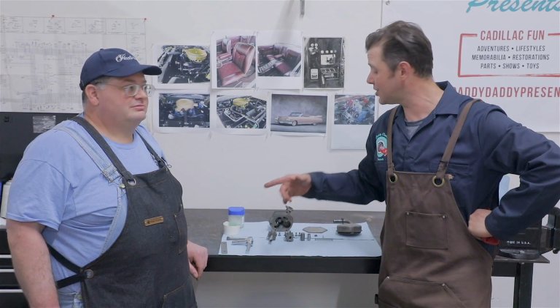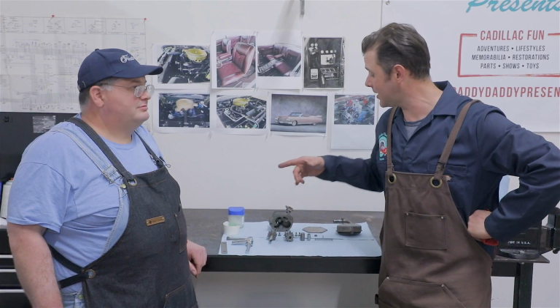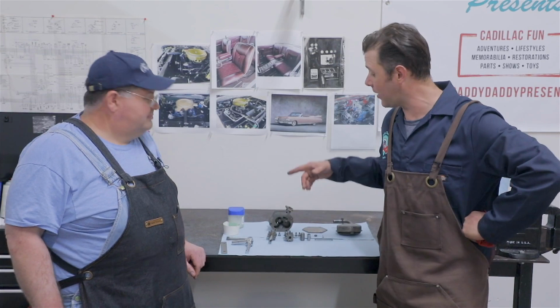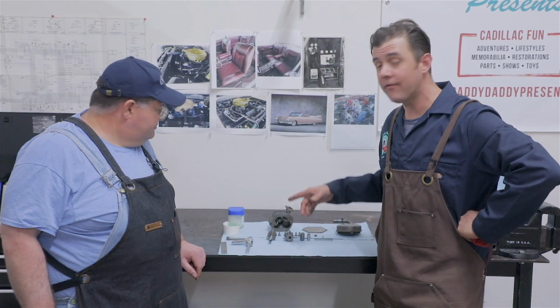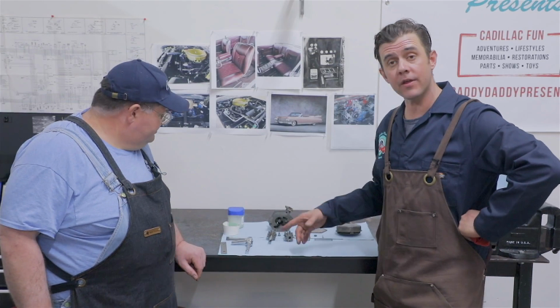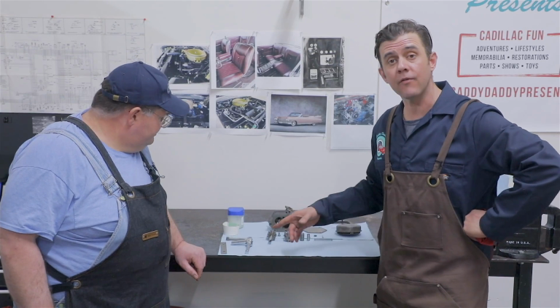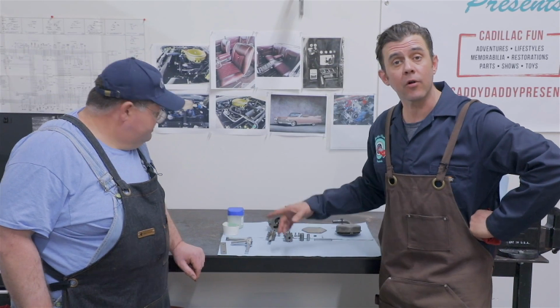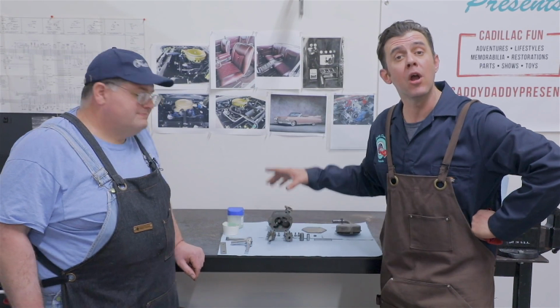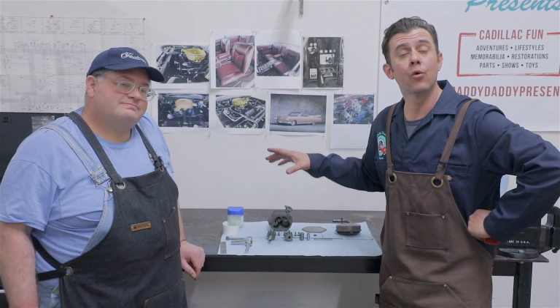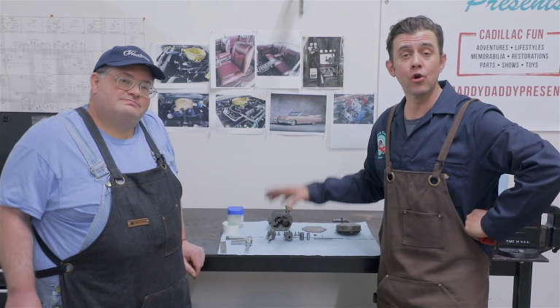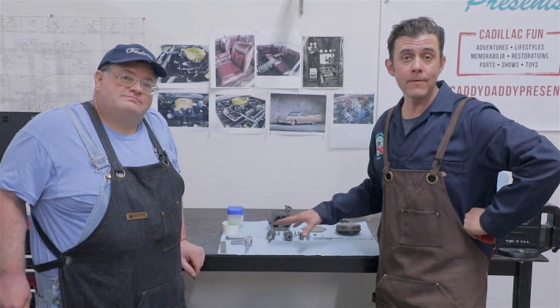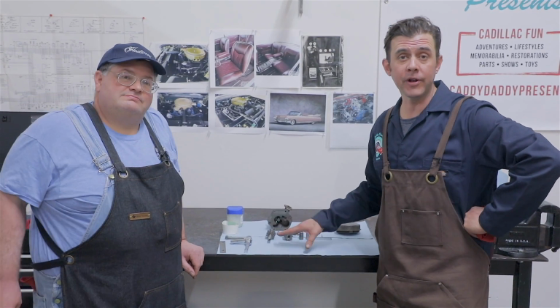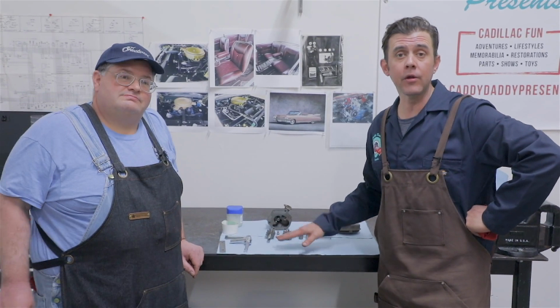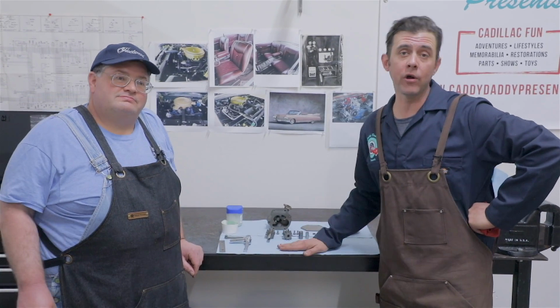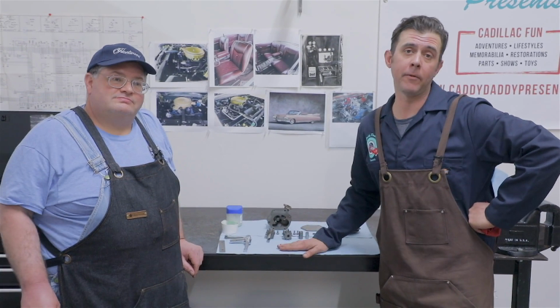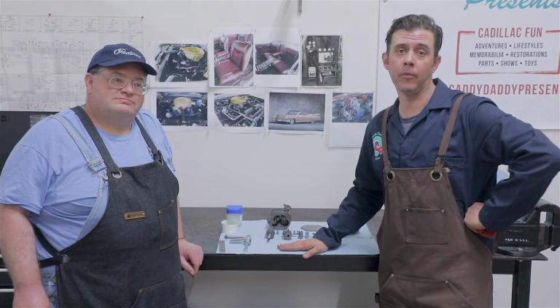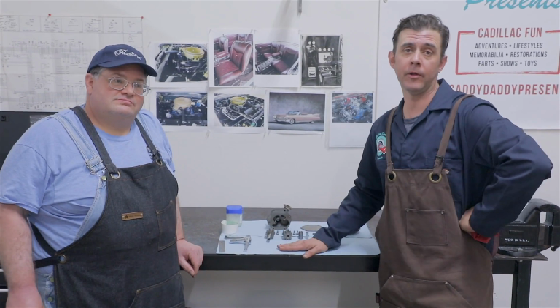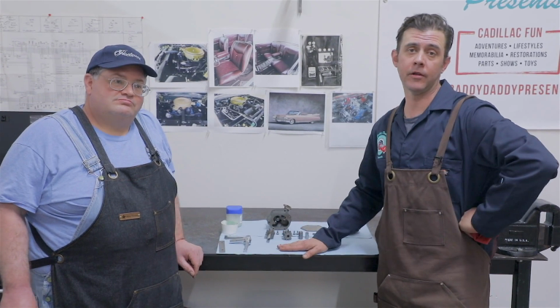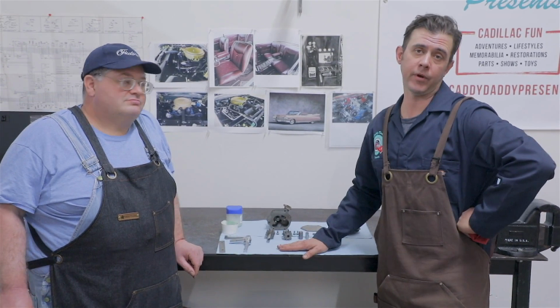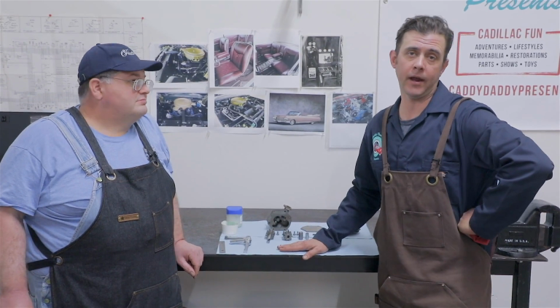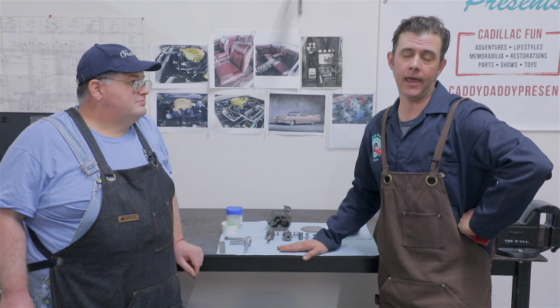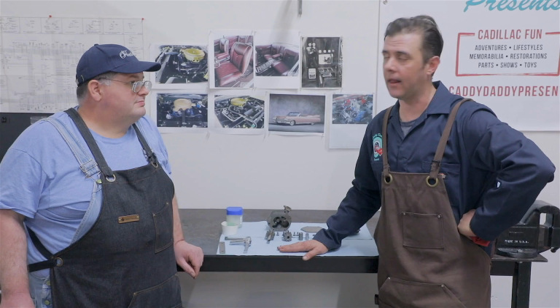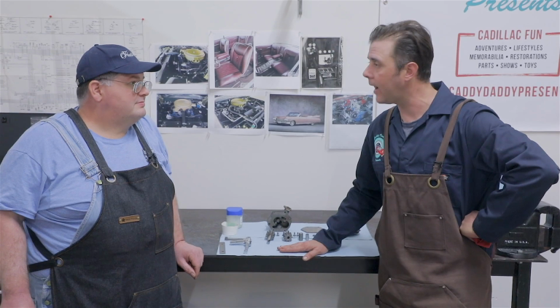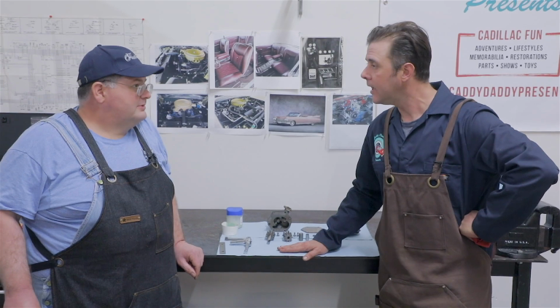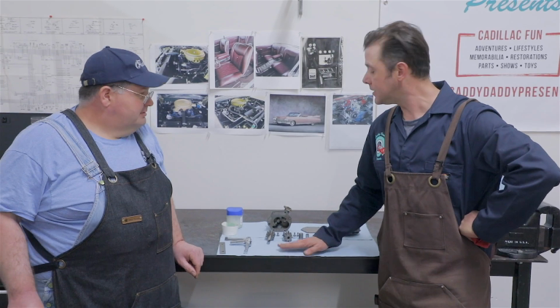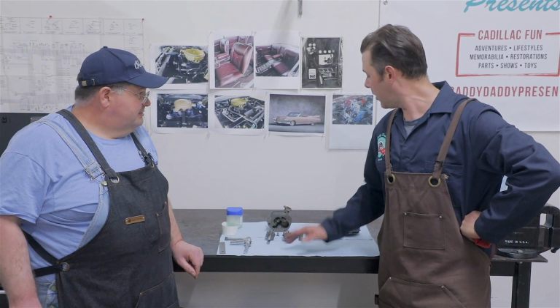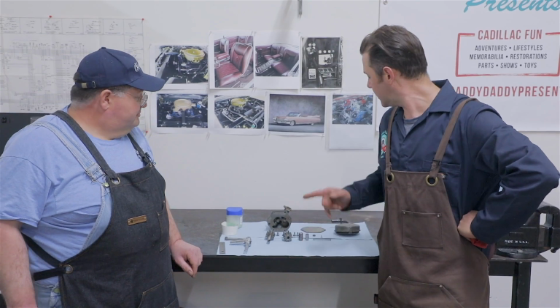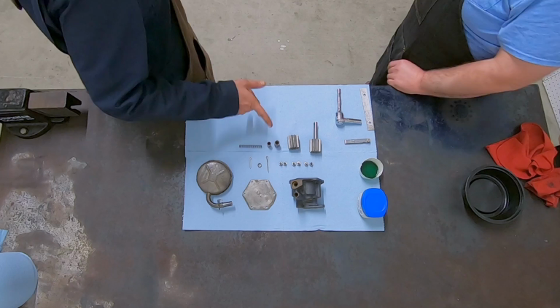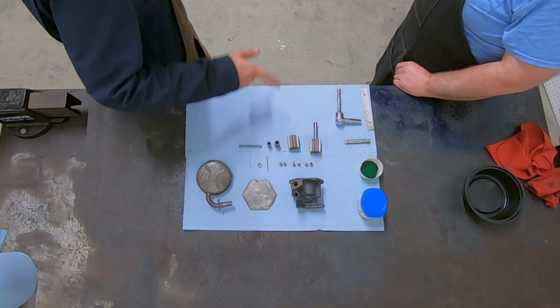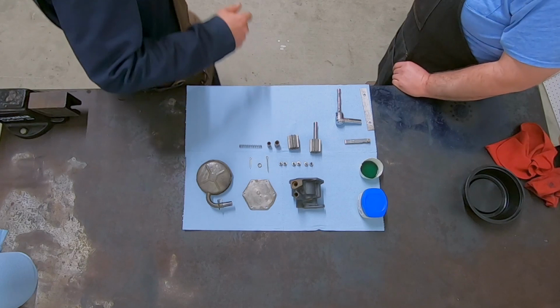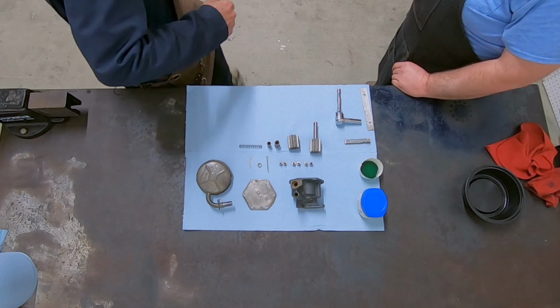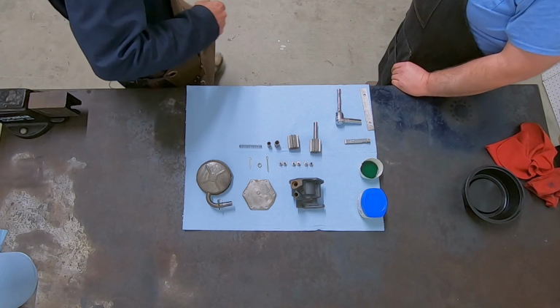Josh has laid out everything for rebuilding the oil pump in the 390 Cadillac. So let's check out what we got here.